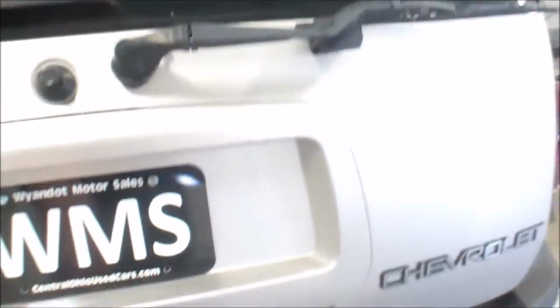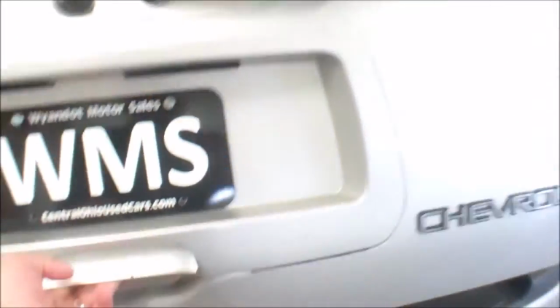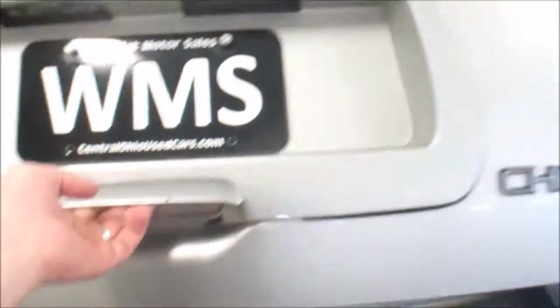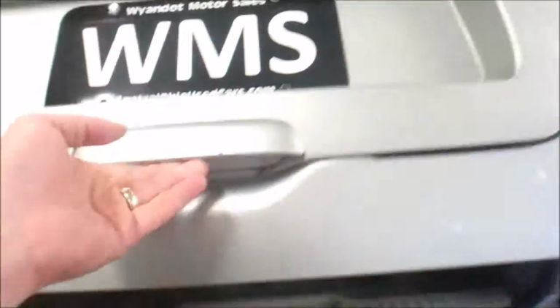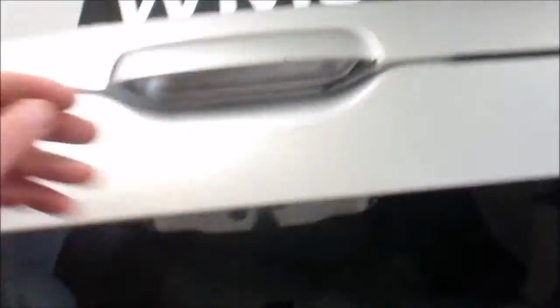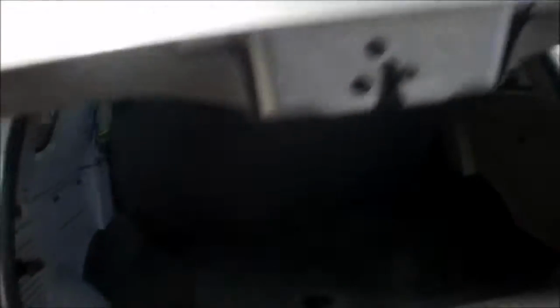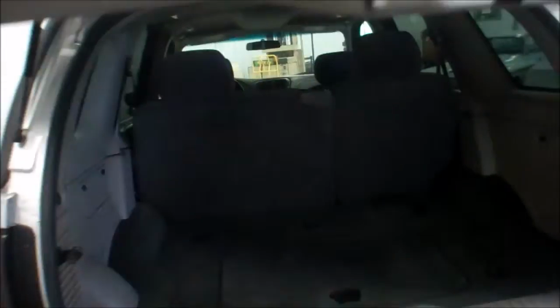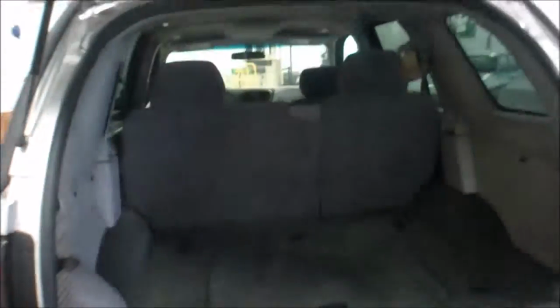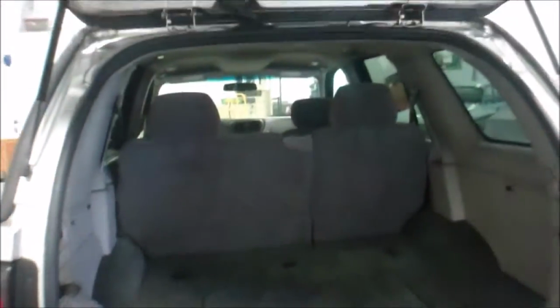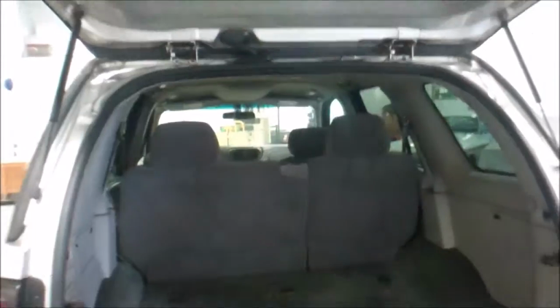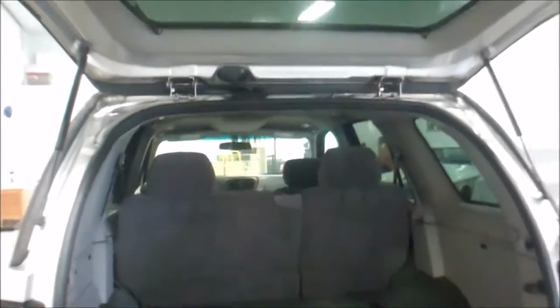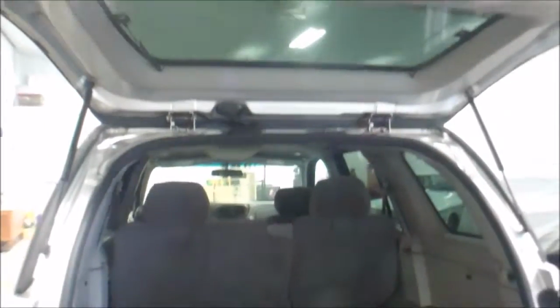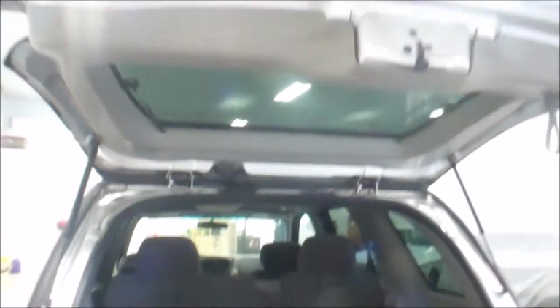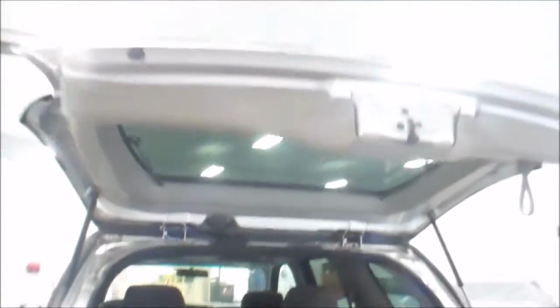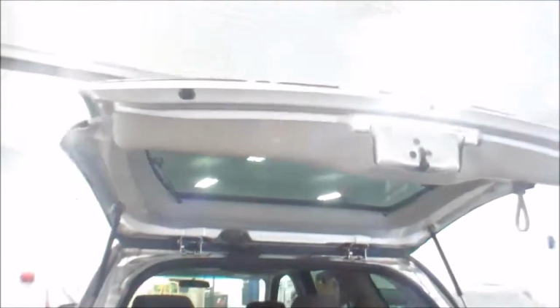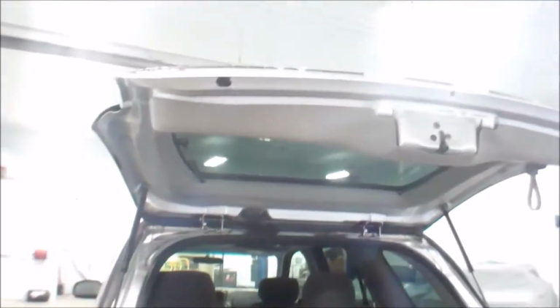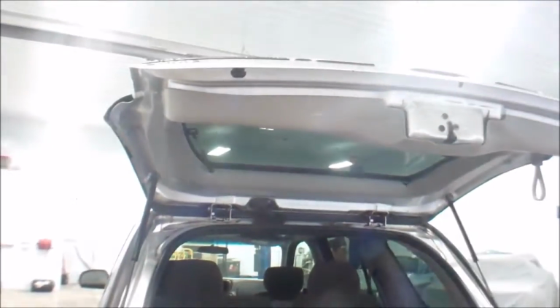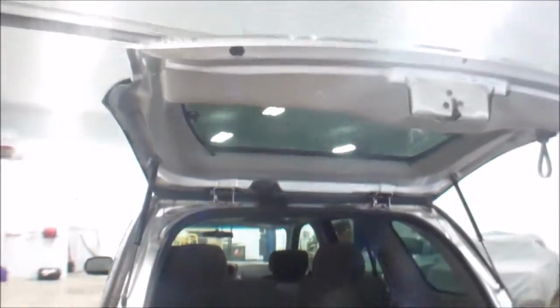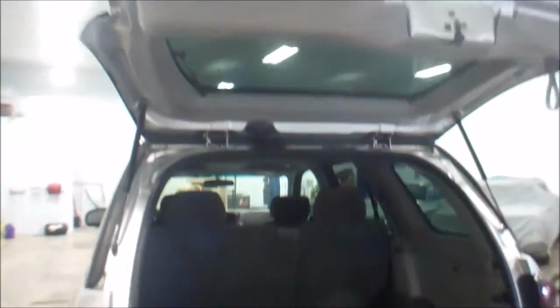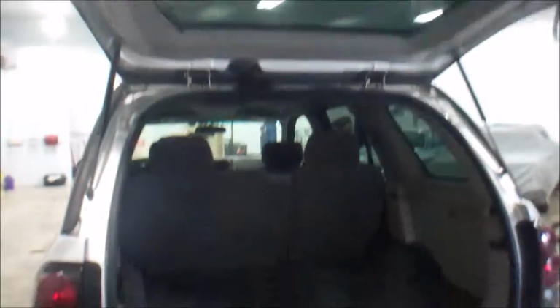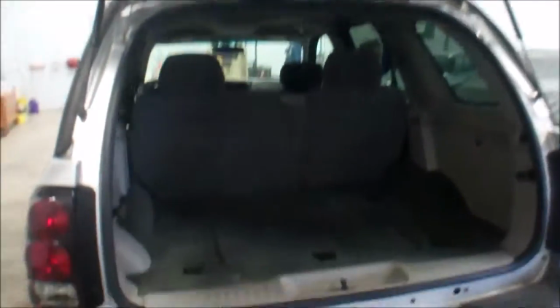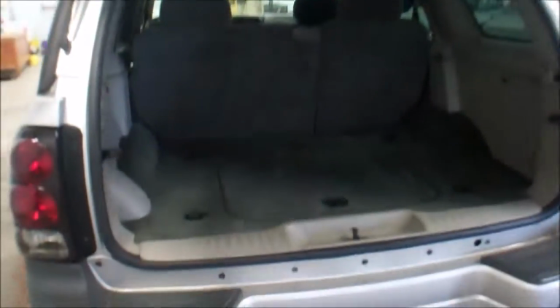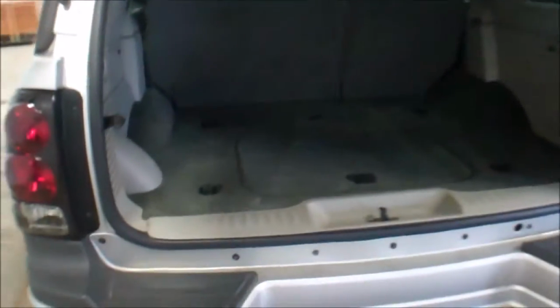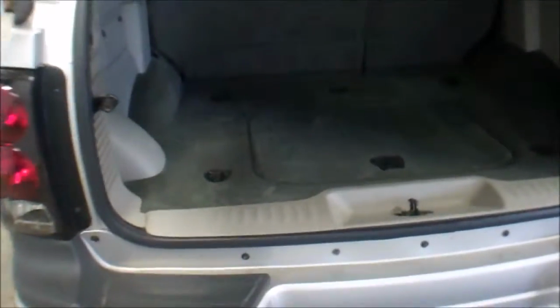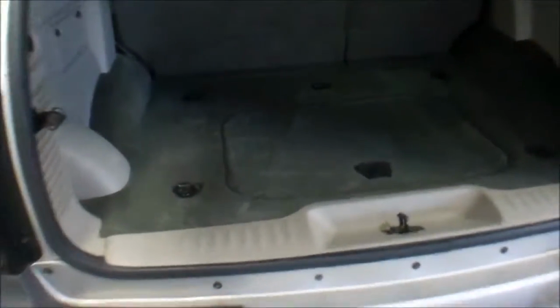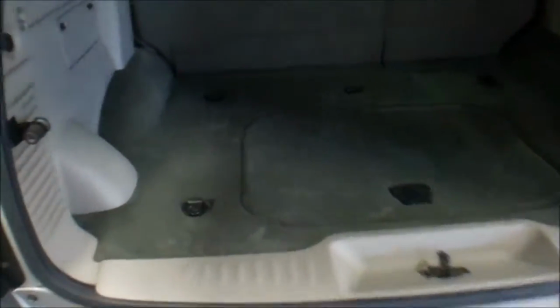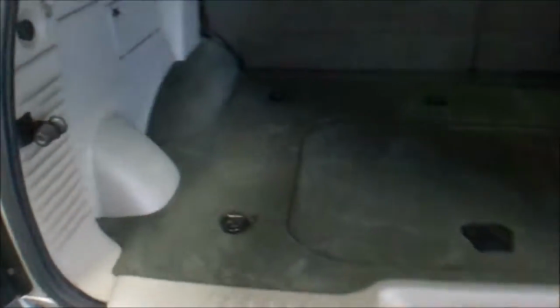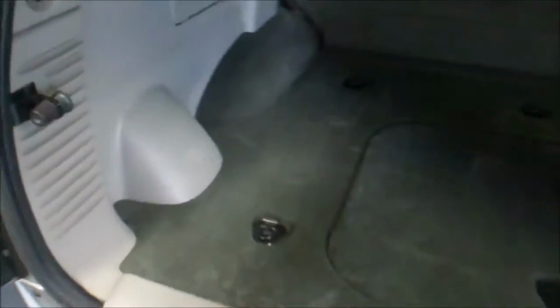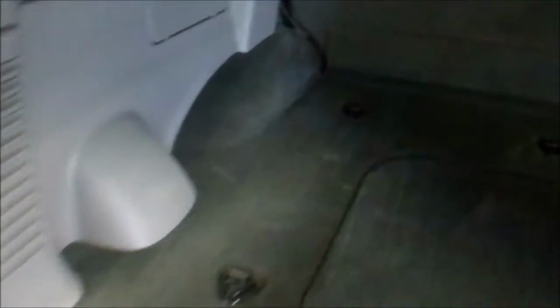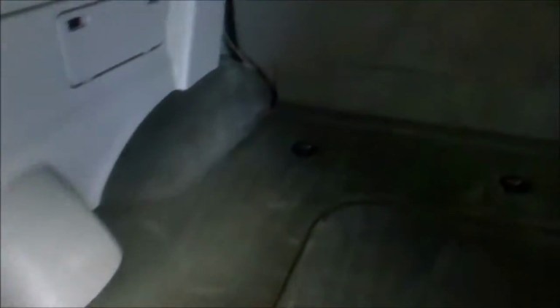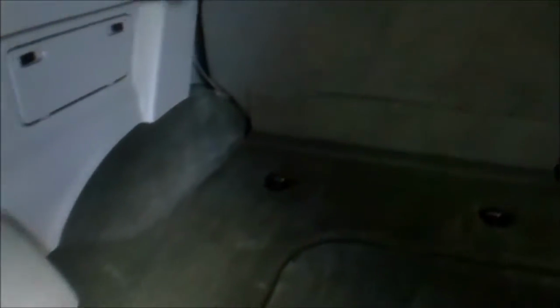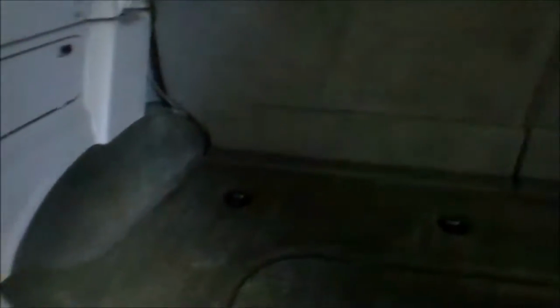Also rear hatch door. Very nice and clean back here also.